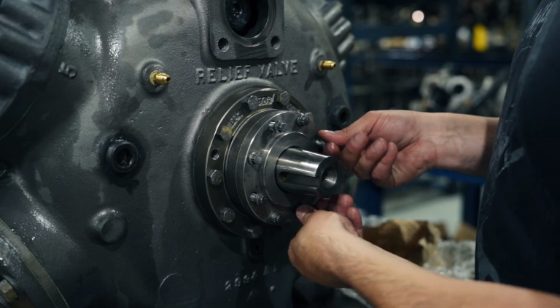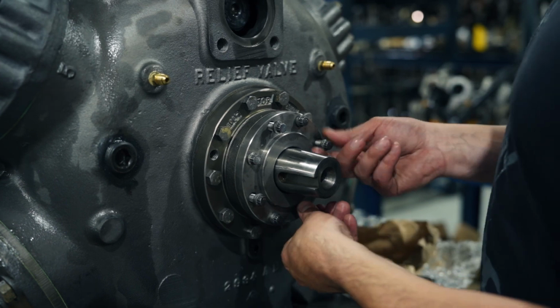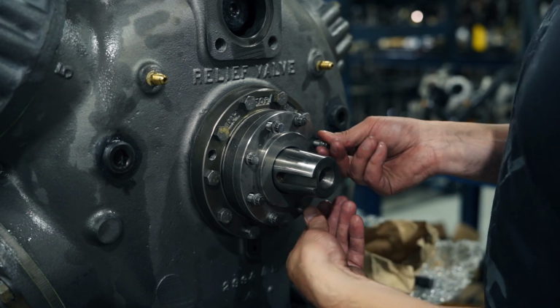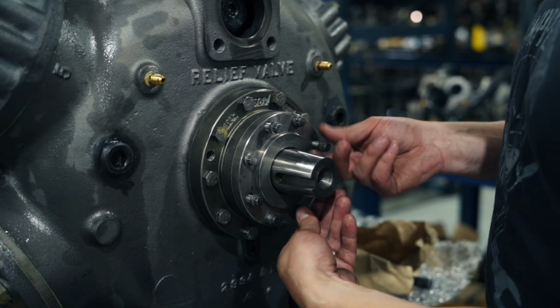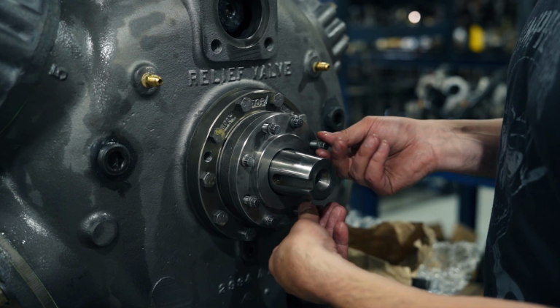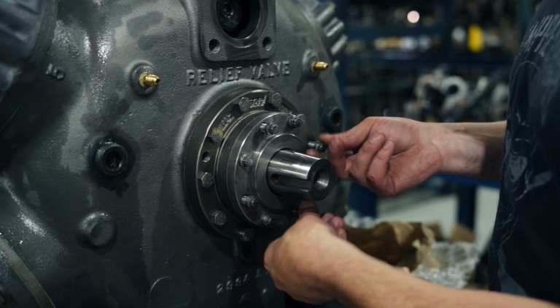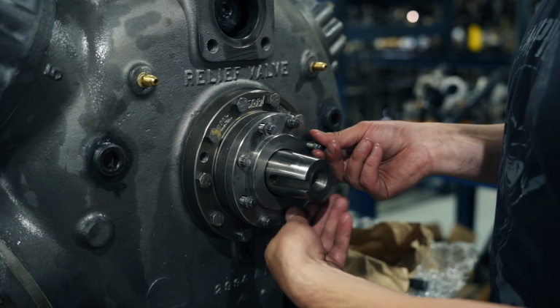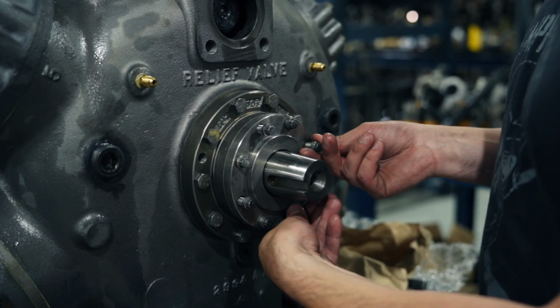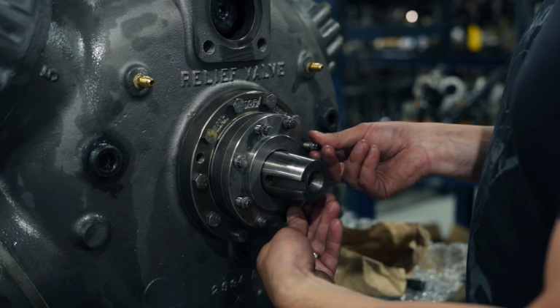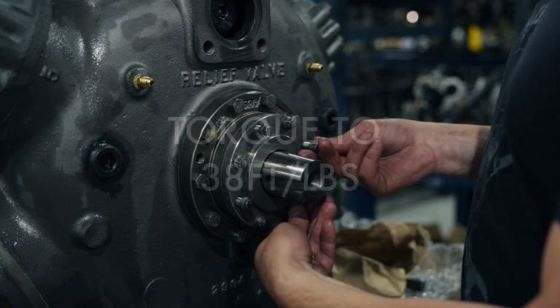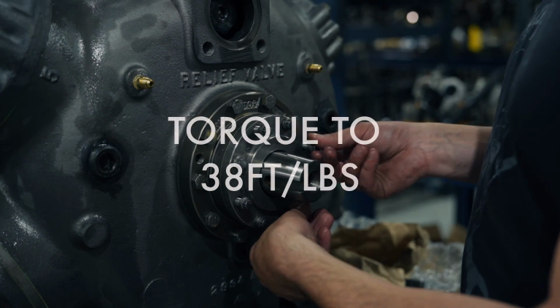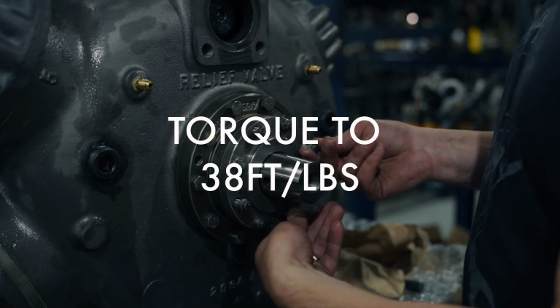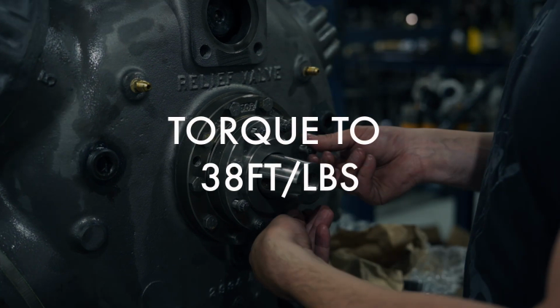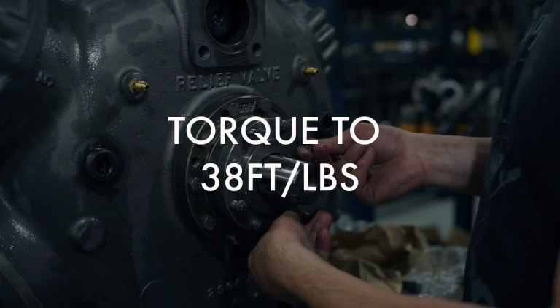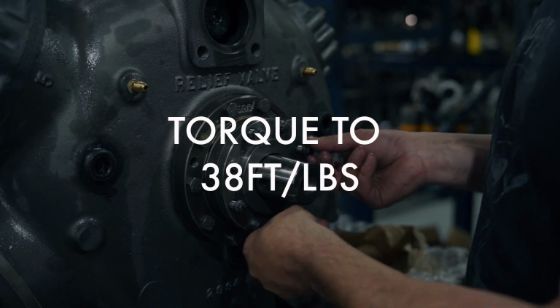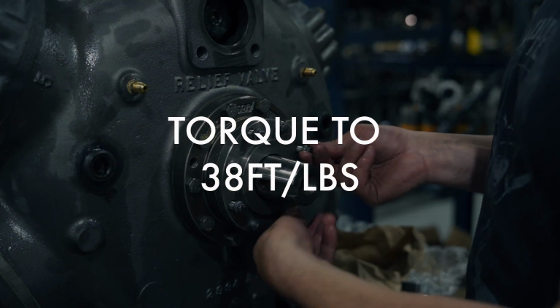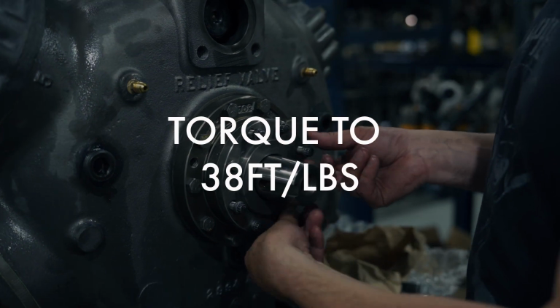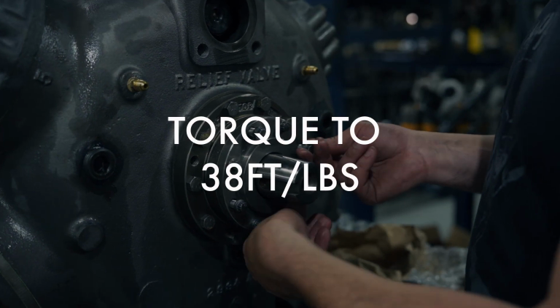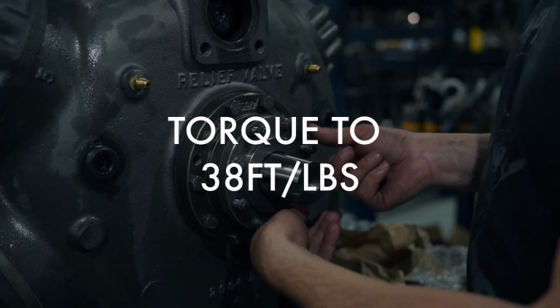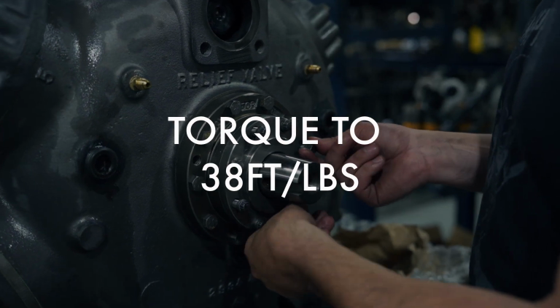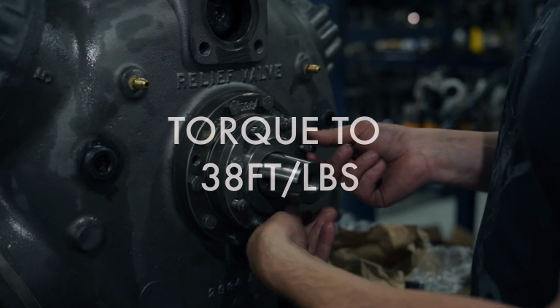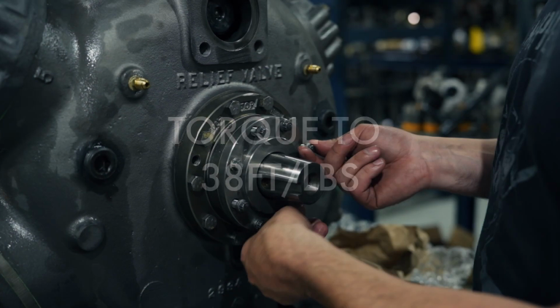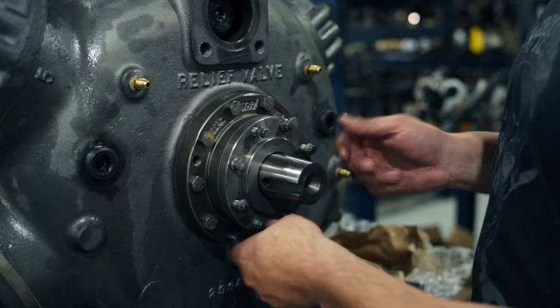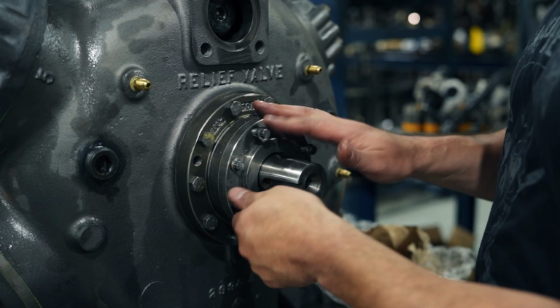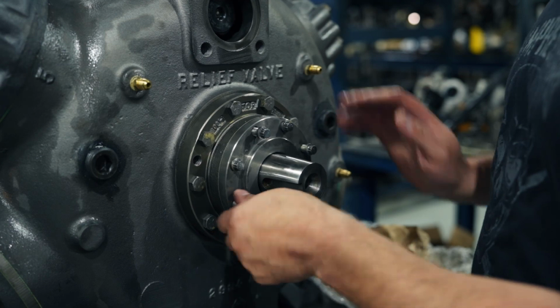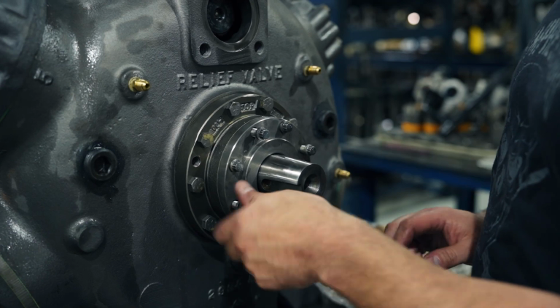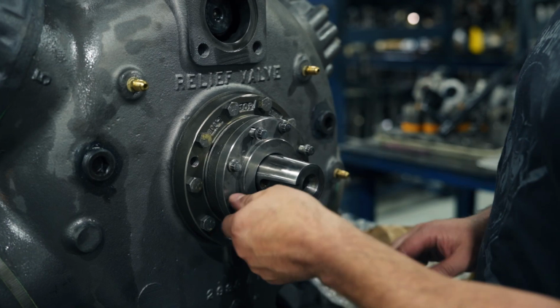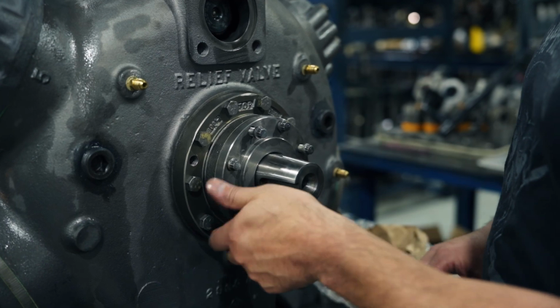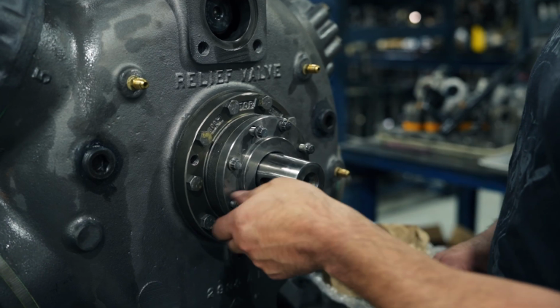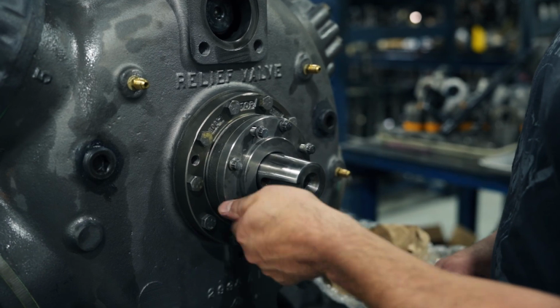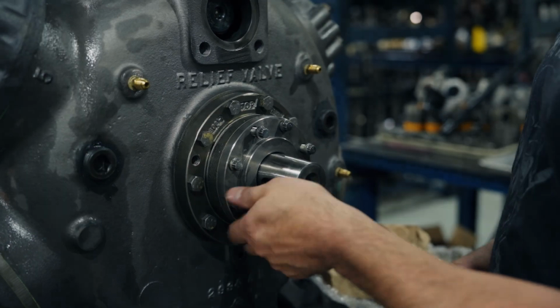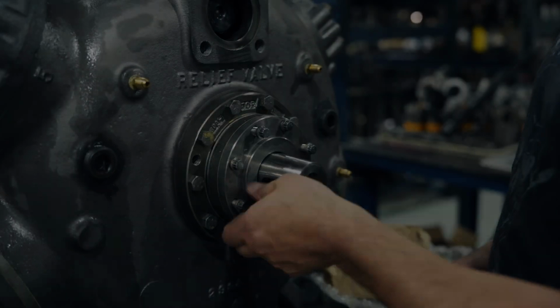Tighten all these up and torque them to 38 foot-pounds, and you've just changed your seal on an open drive e-train.